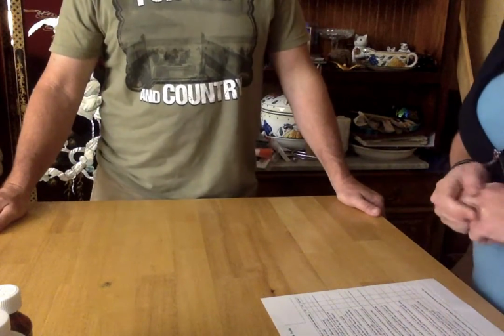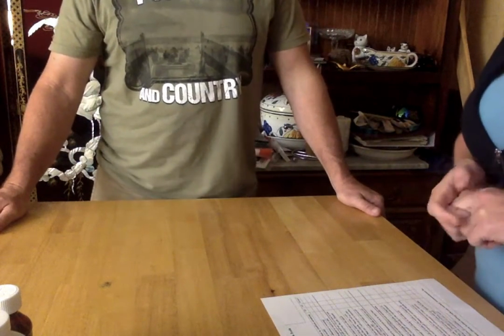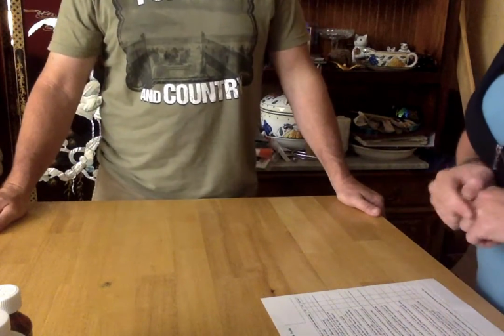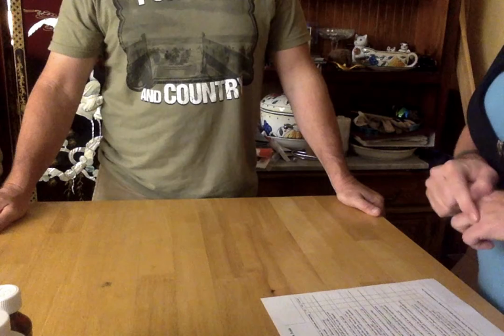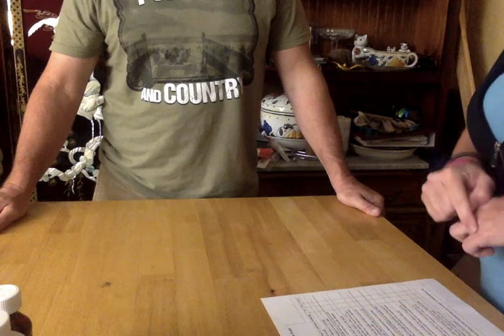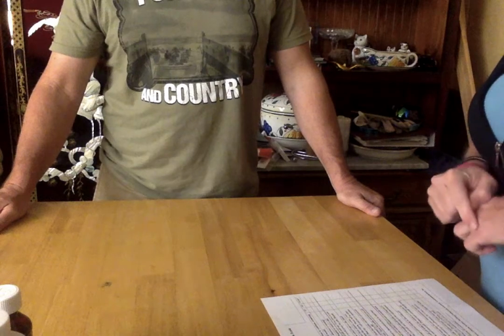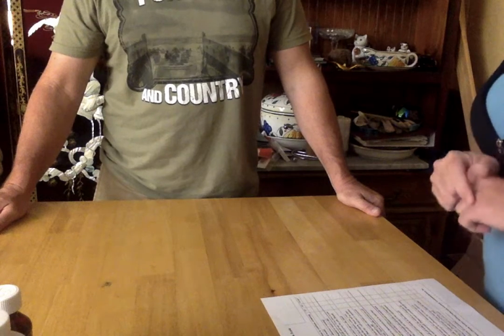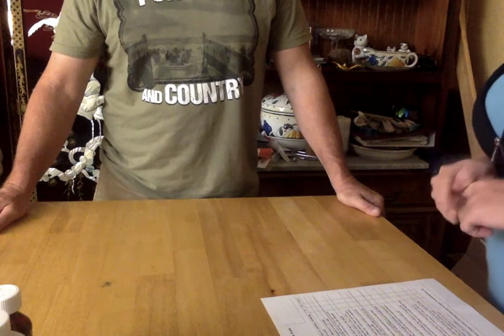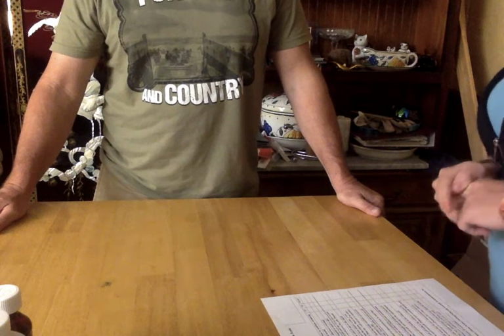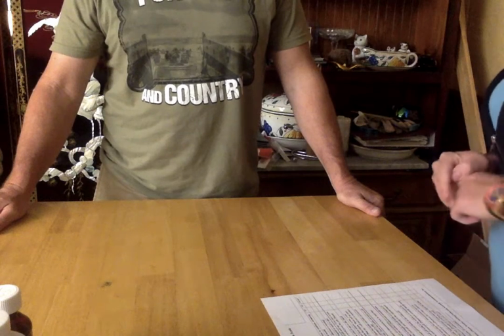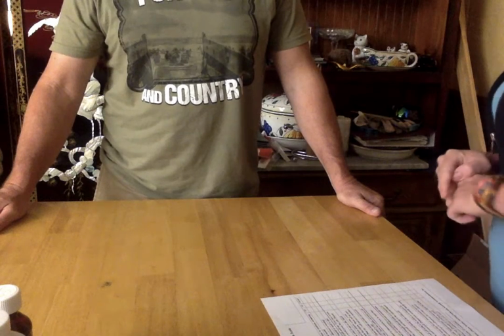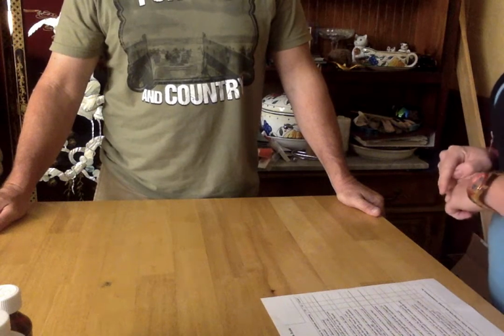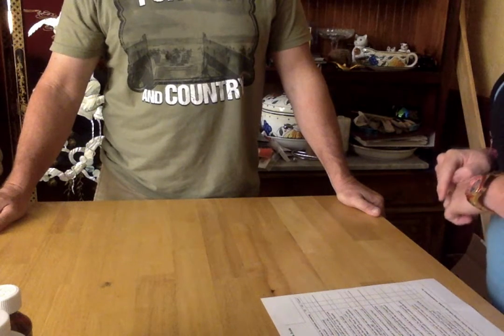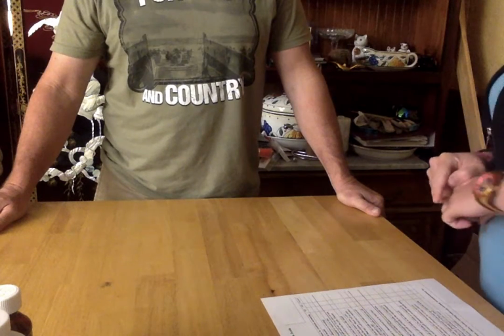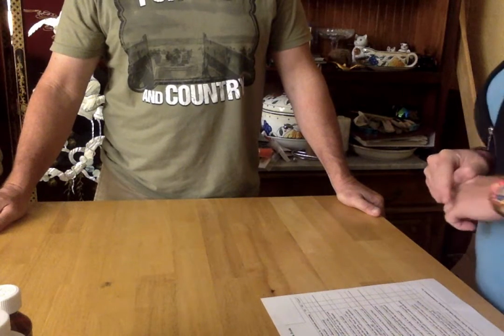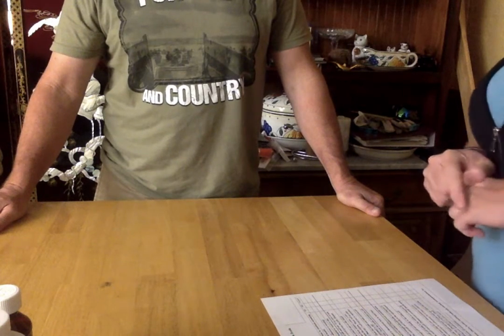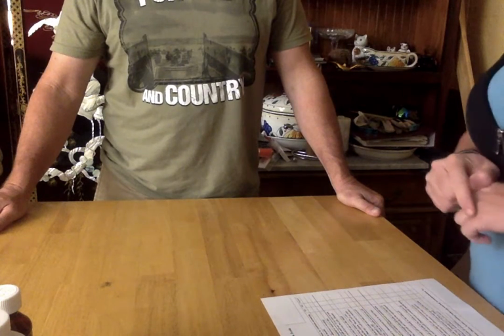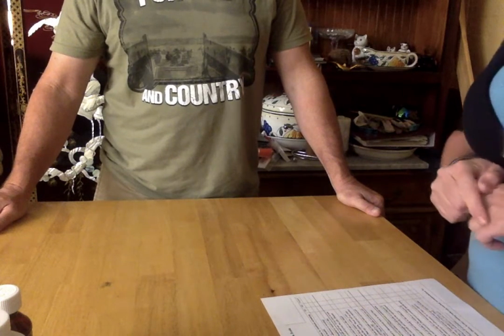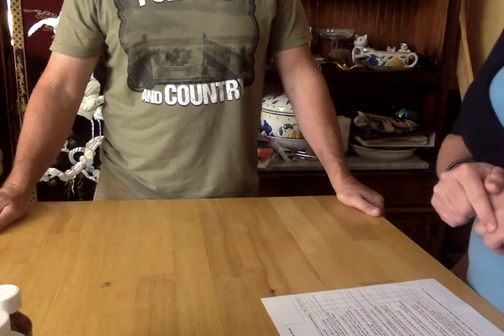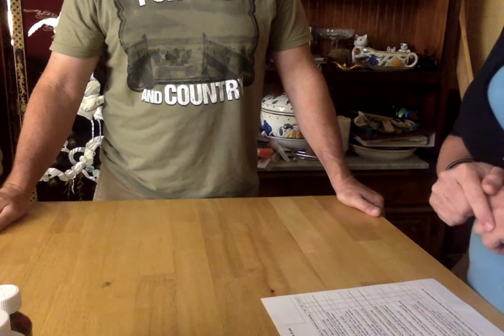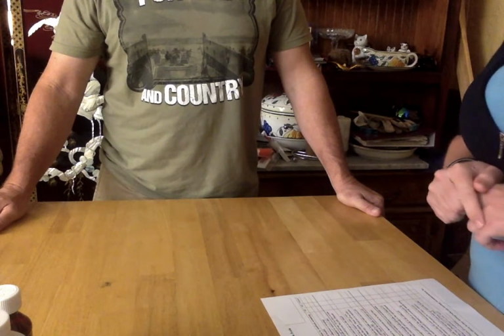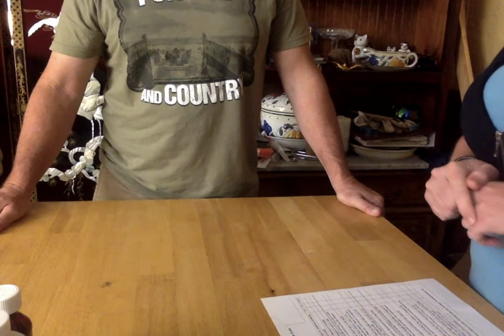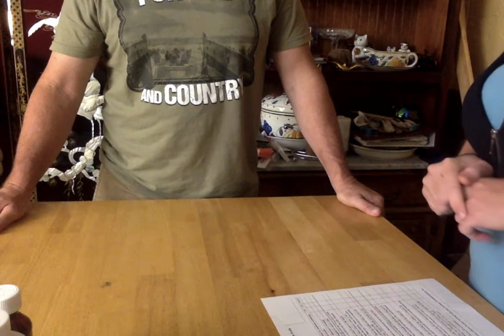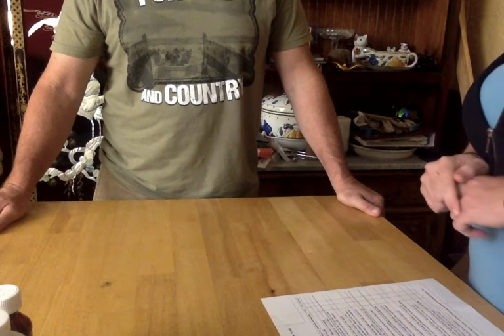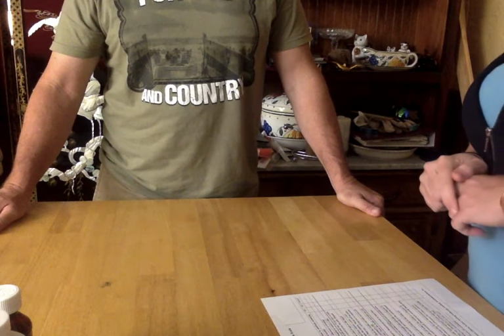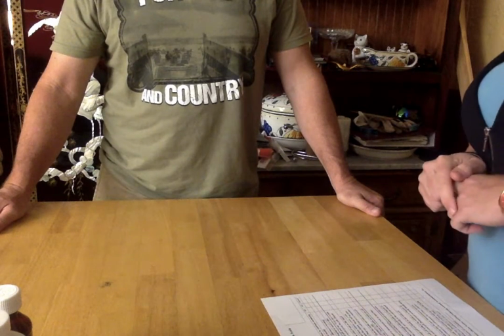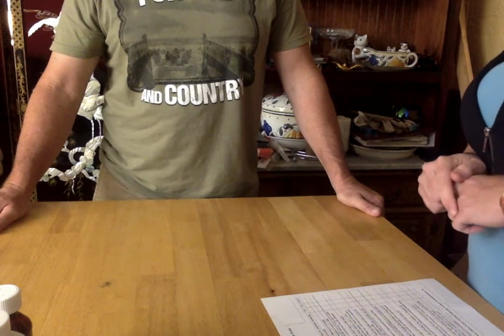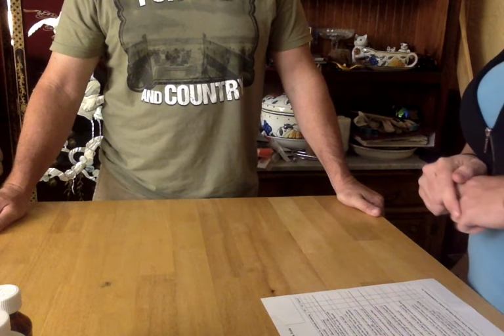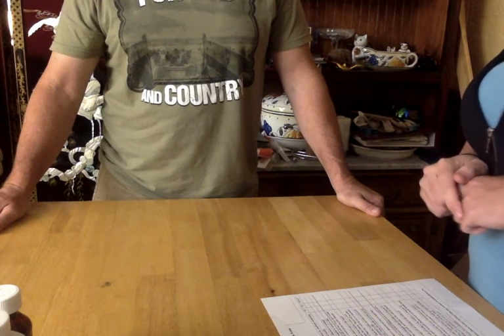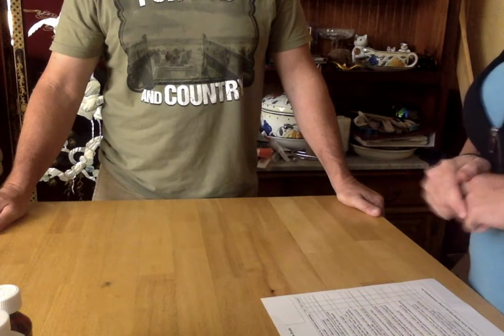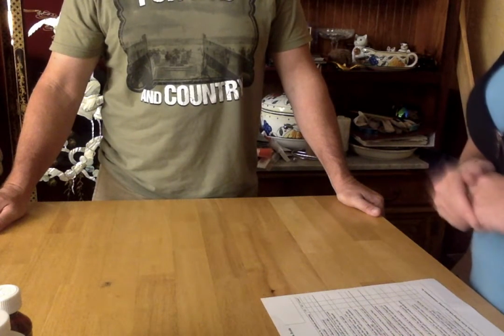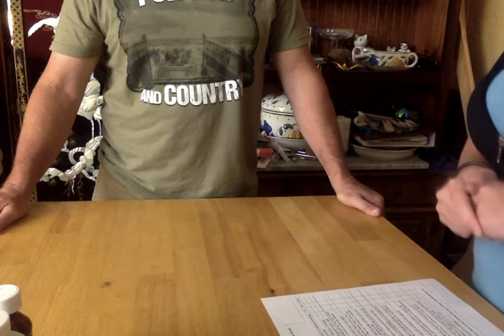Can you name the three objects that I showed you earlier? Pen, a coin, a key.